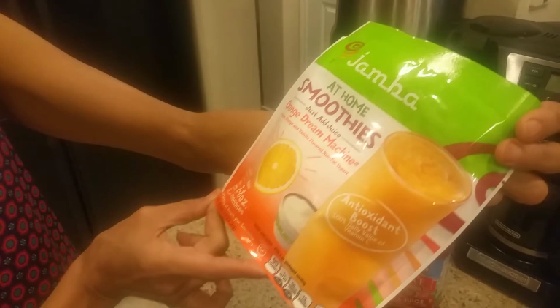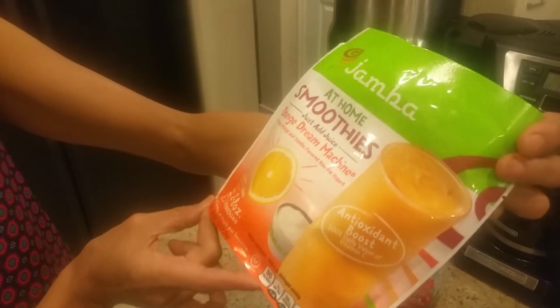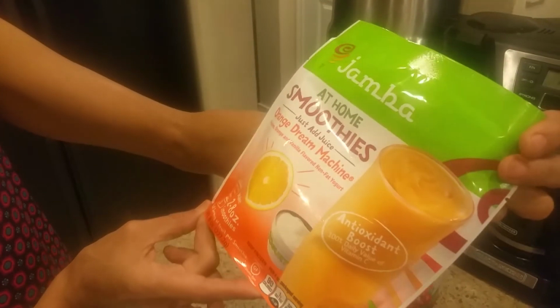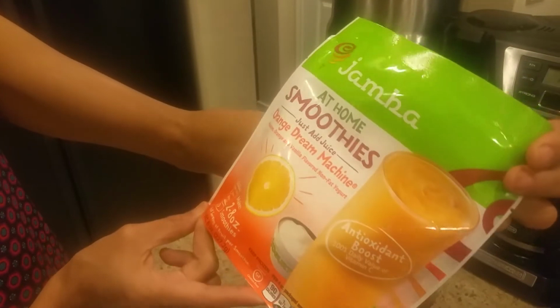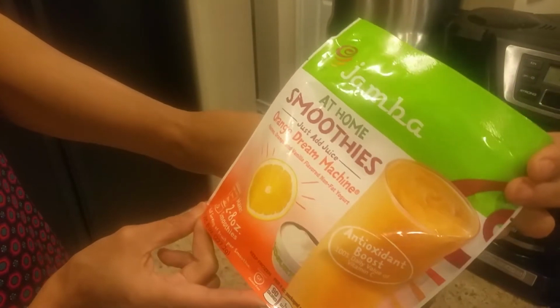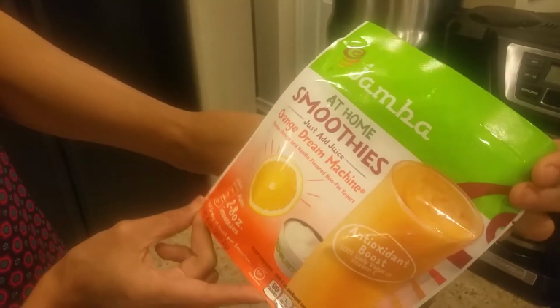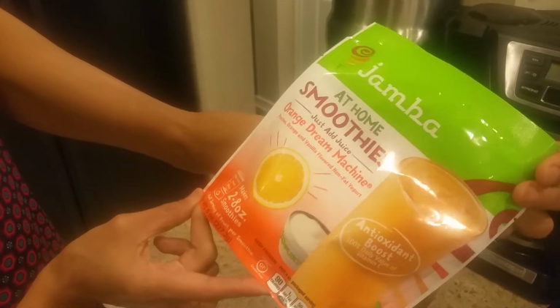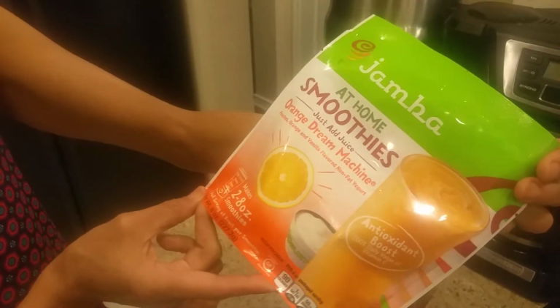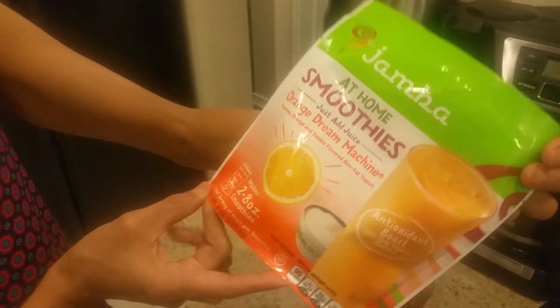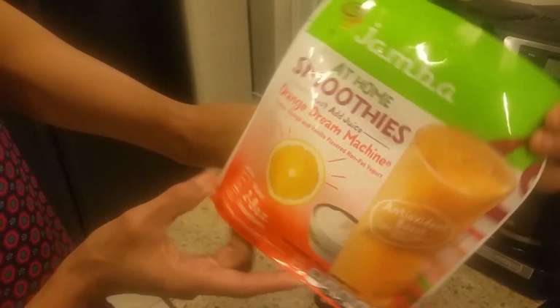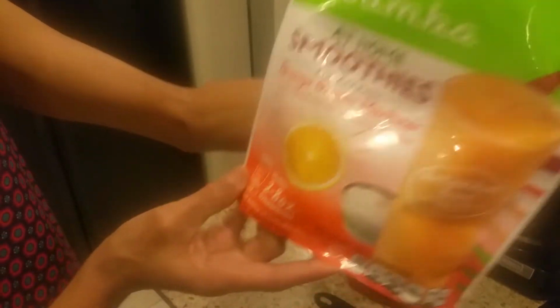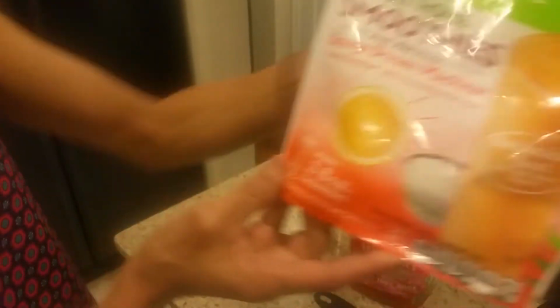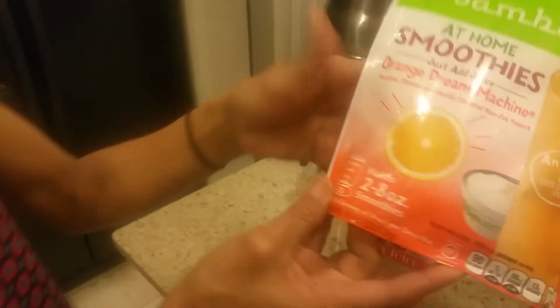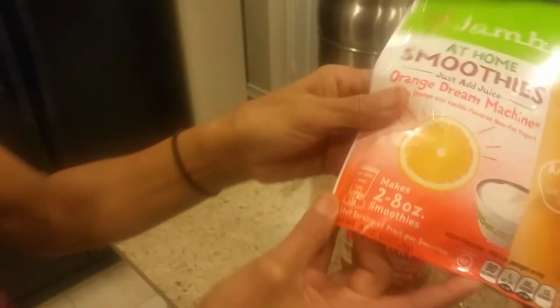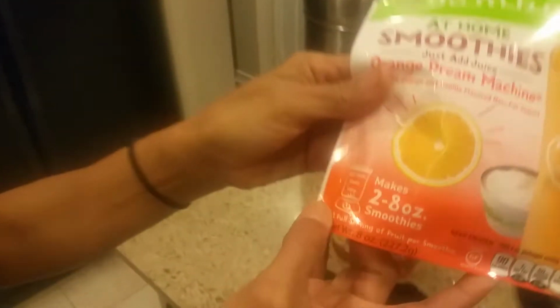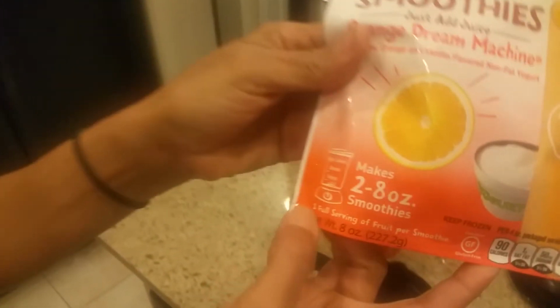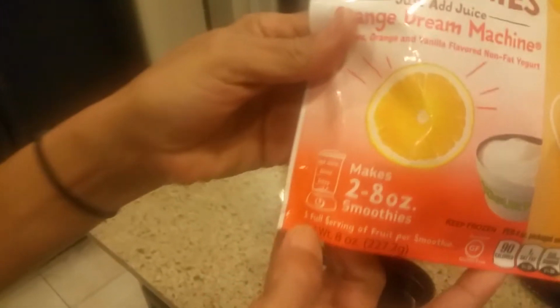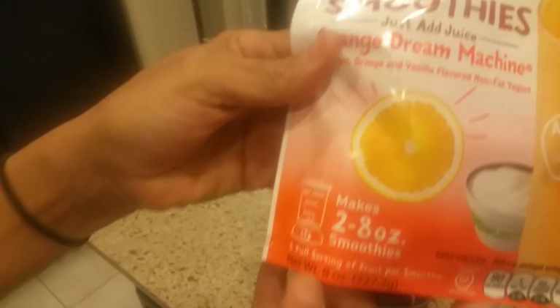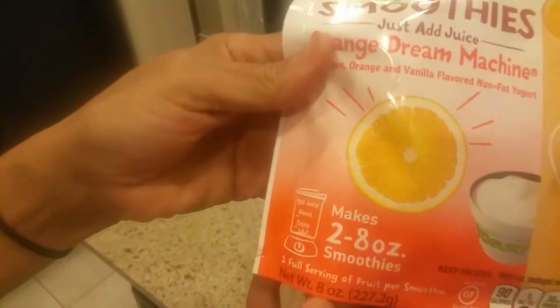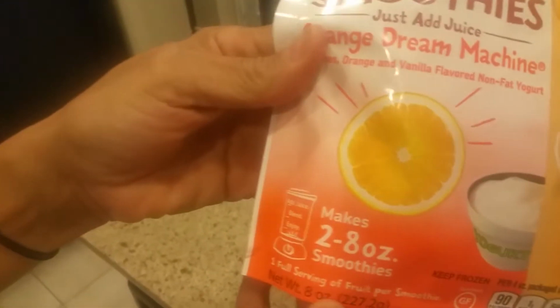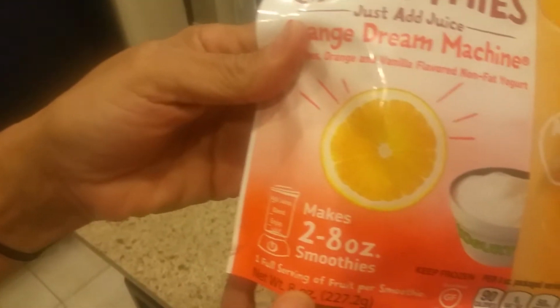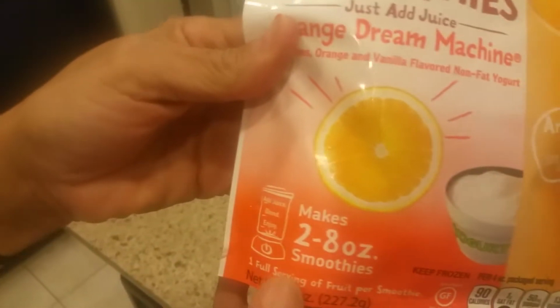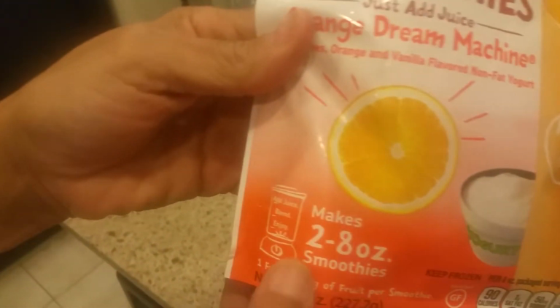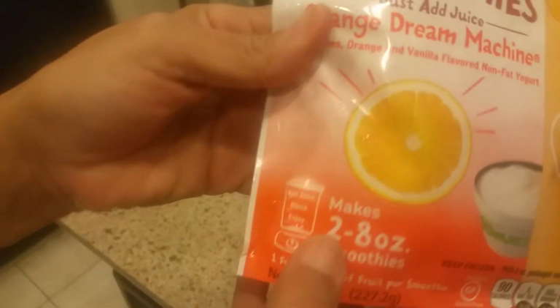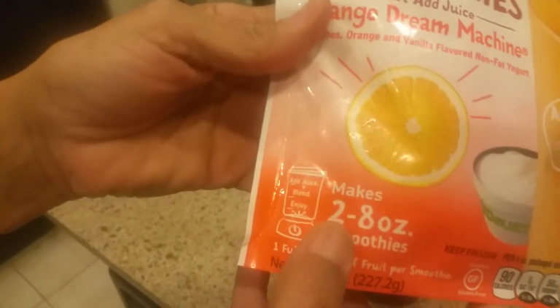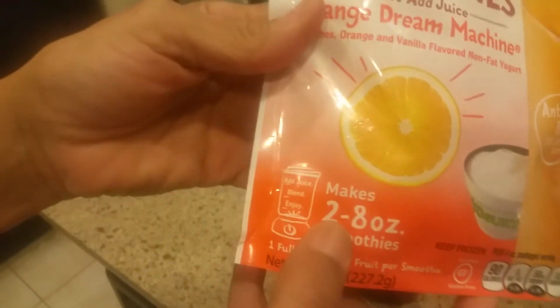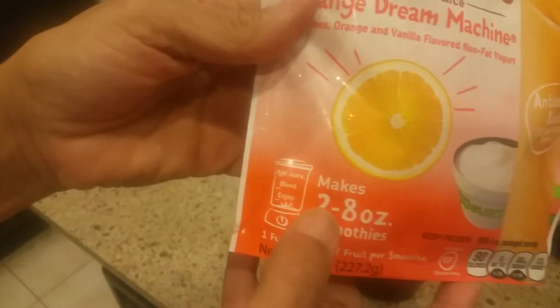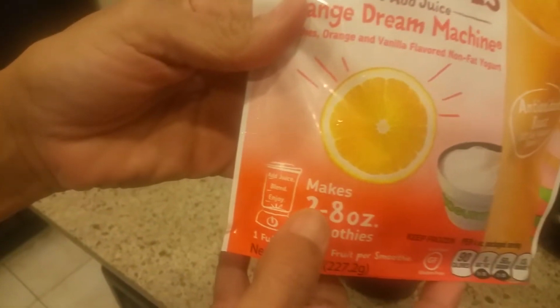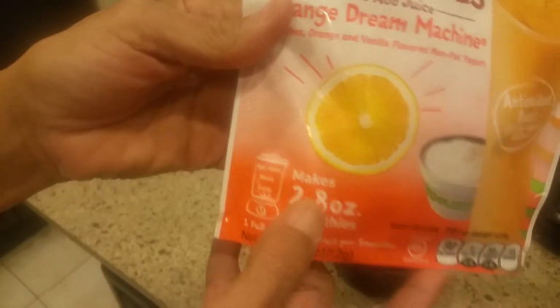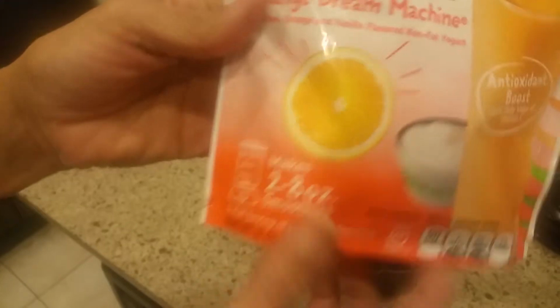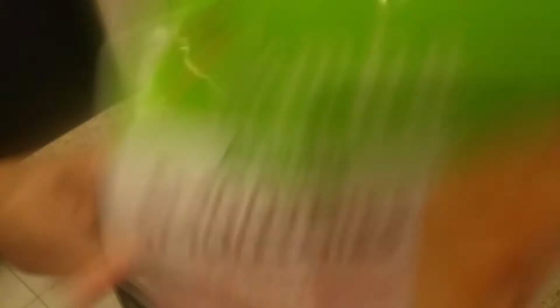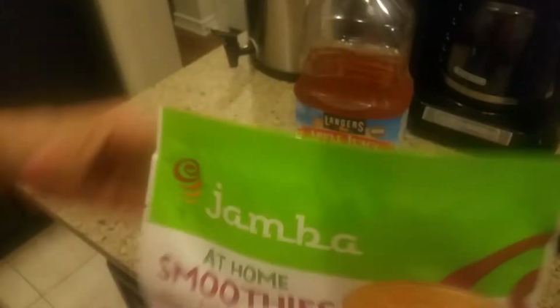Two eight-ounce smoothies. It says right there what you gotta put on.